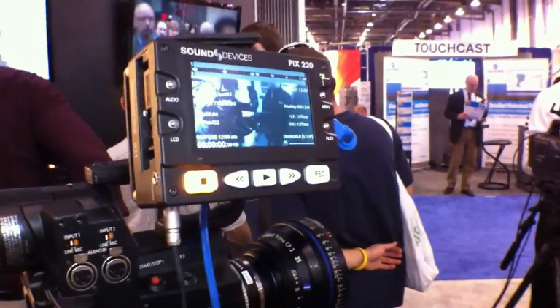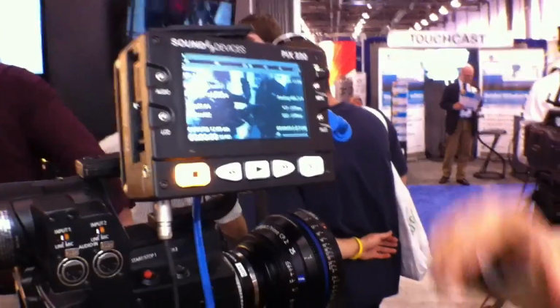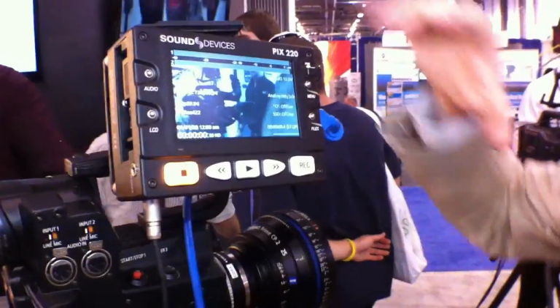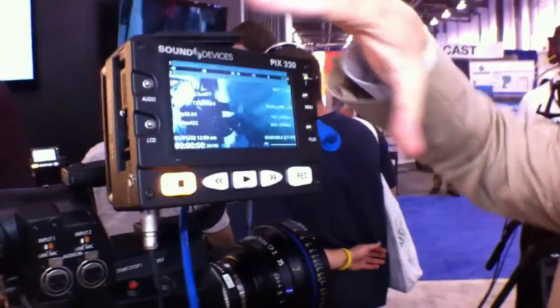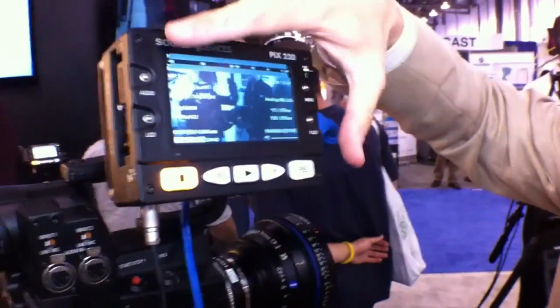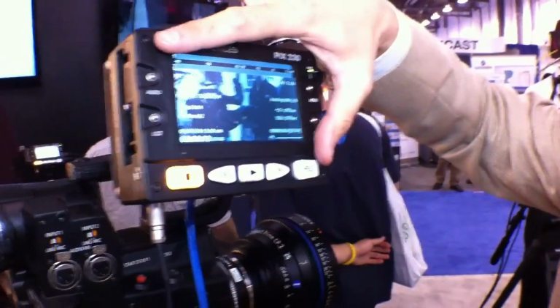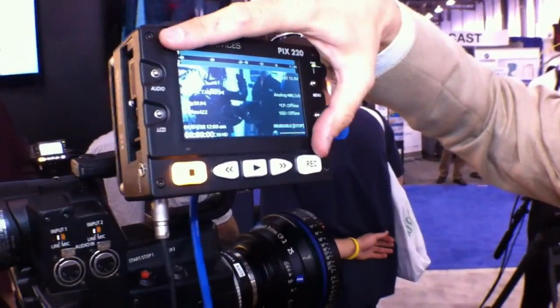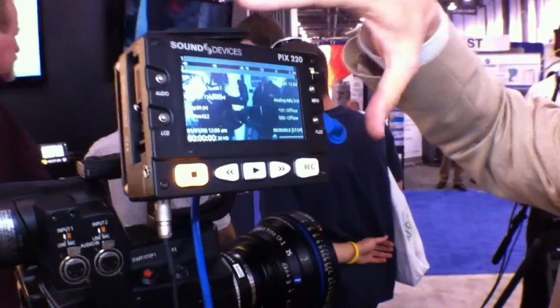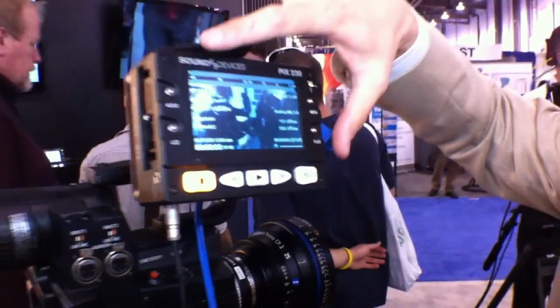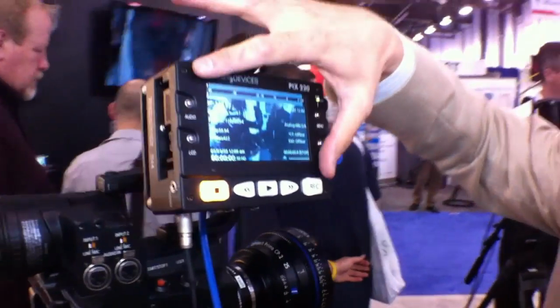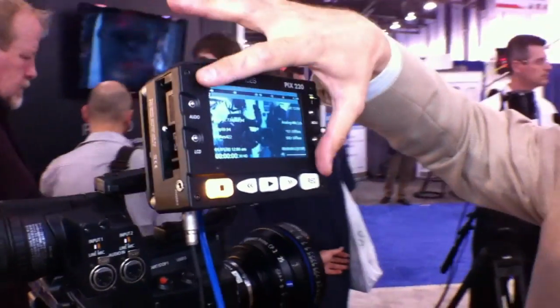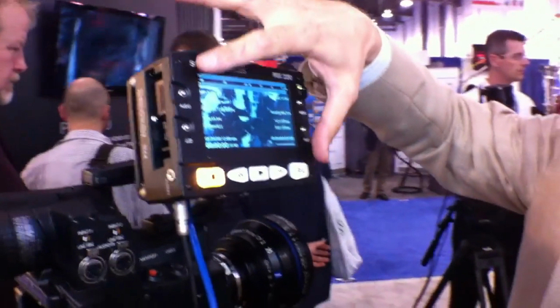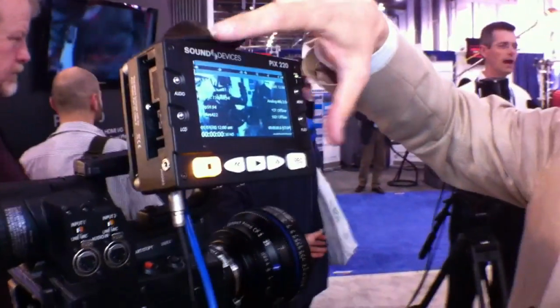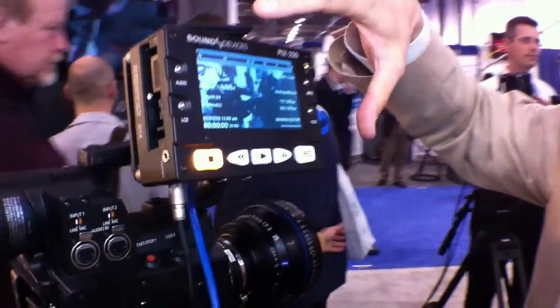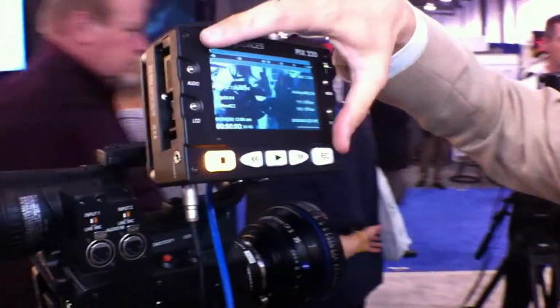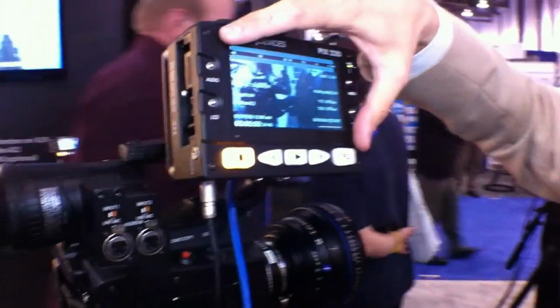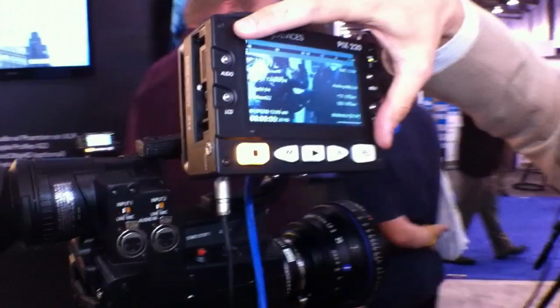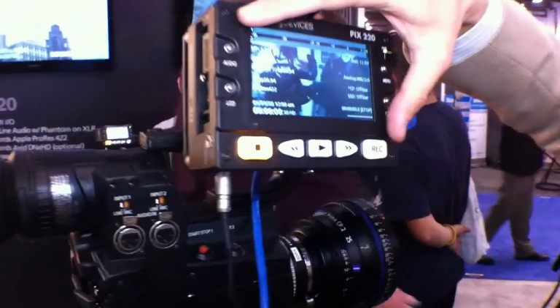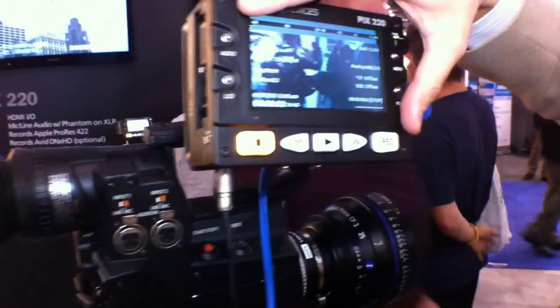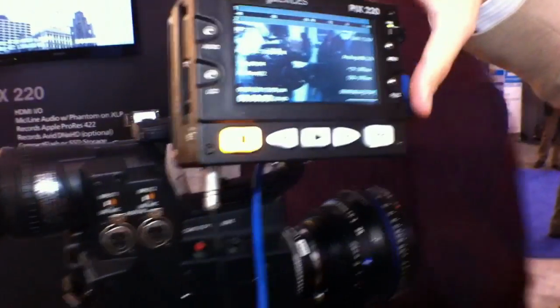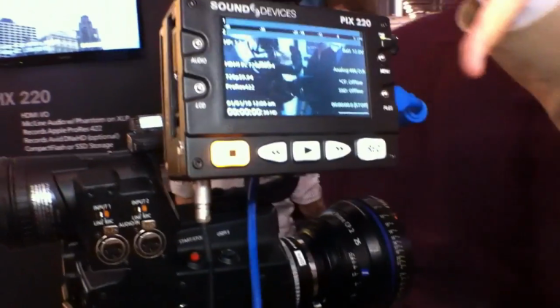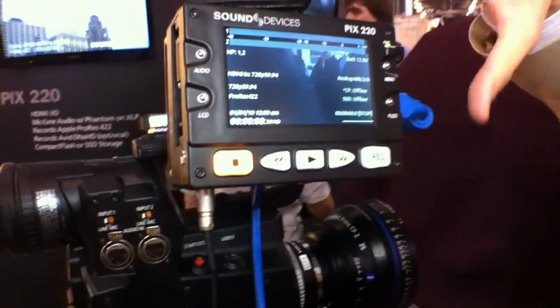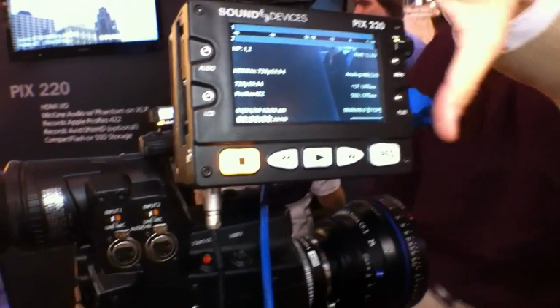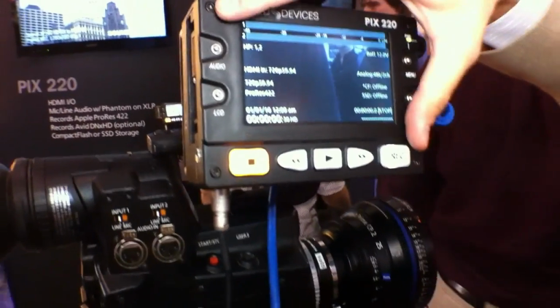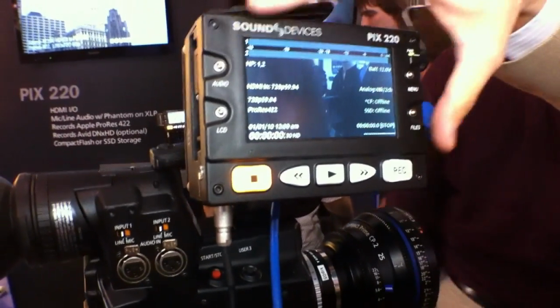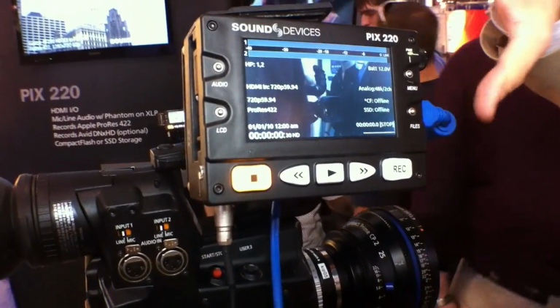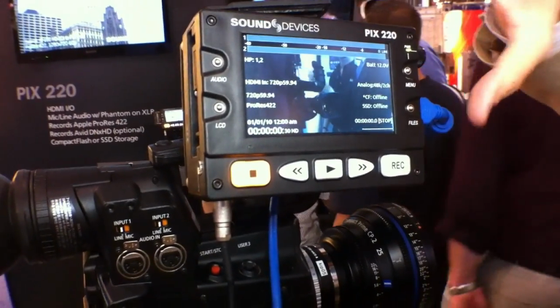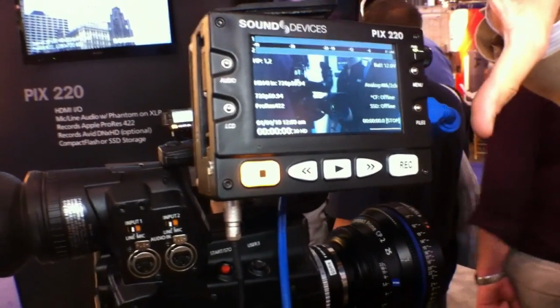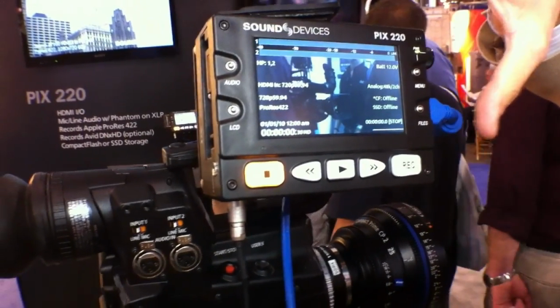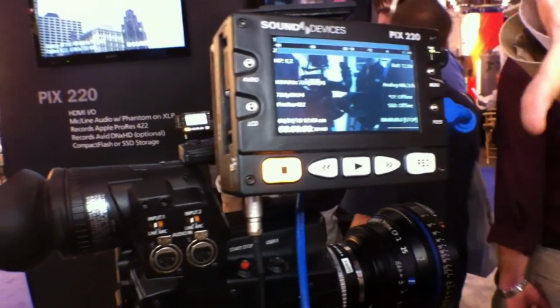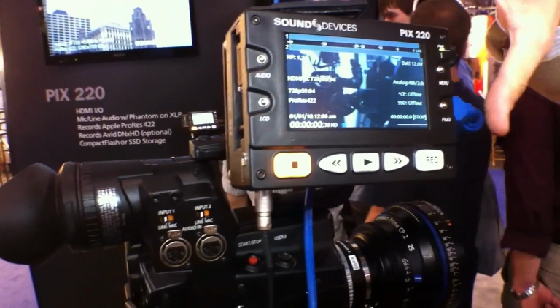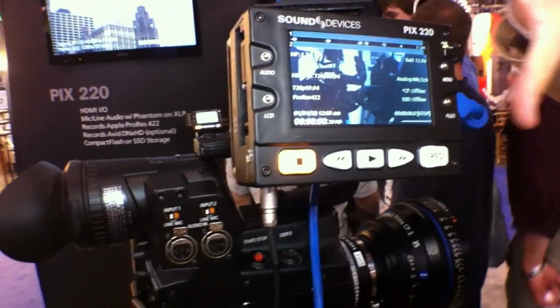The unit has a screen. These are pre-production screens — these are 4.3-inch screens. The production units have a 5-inch screen.